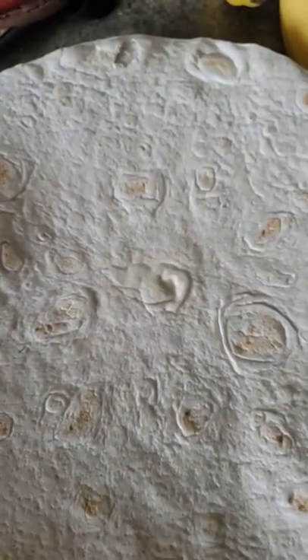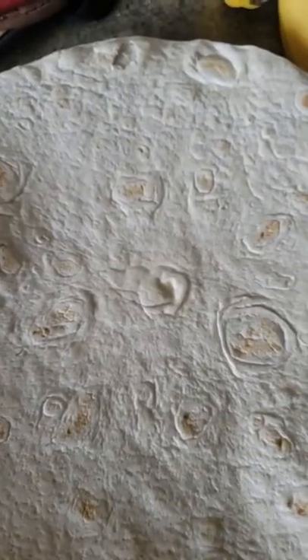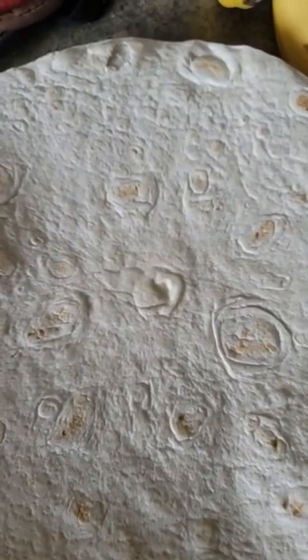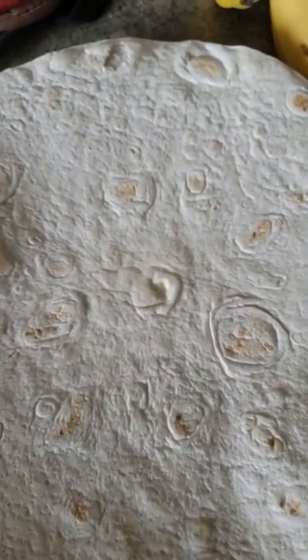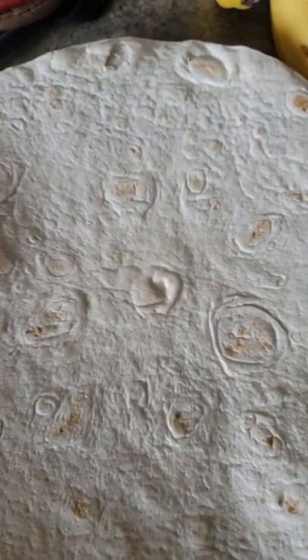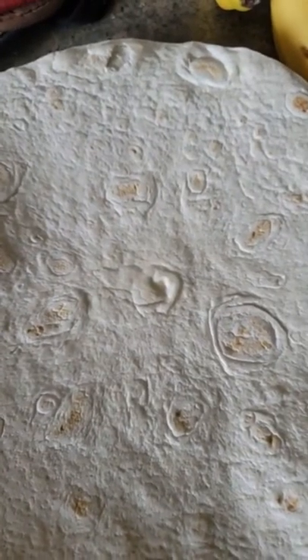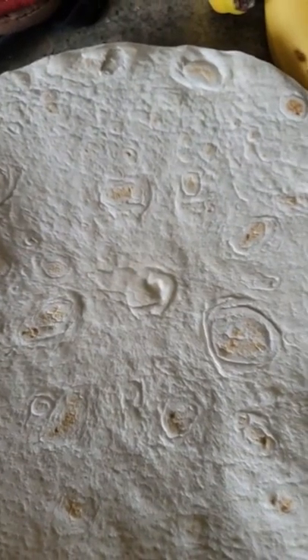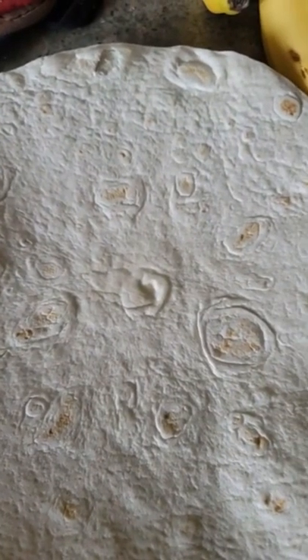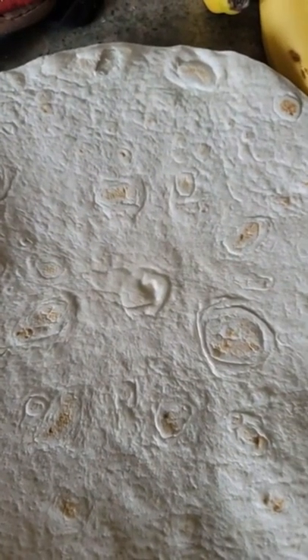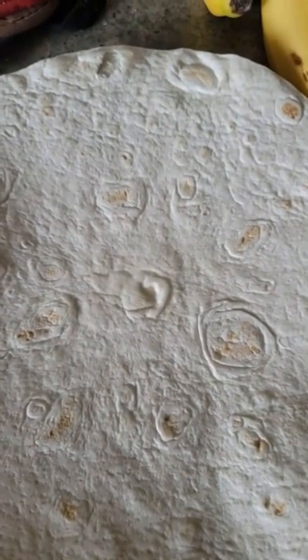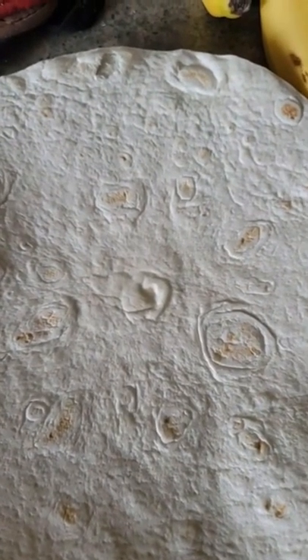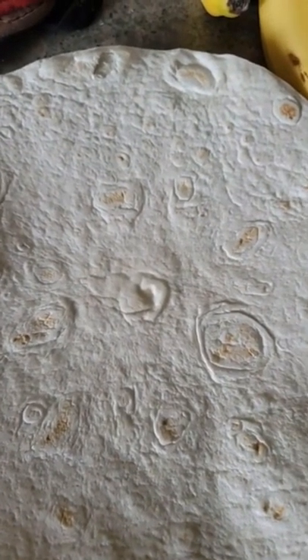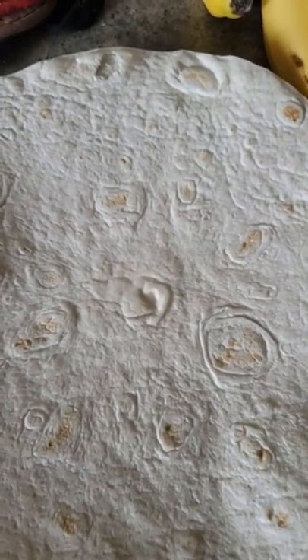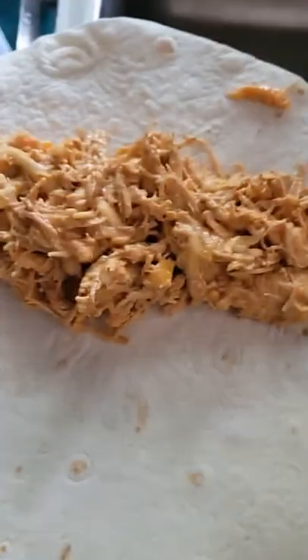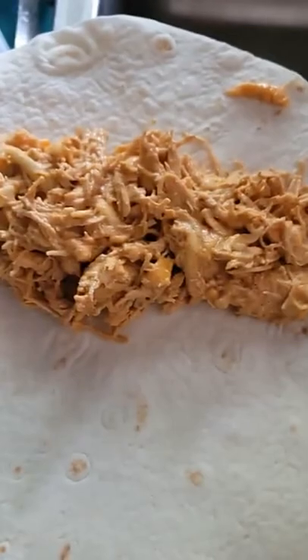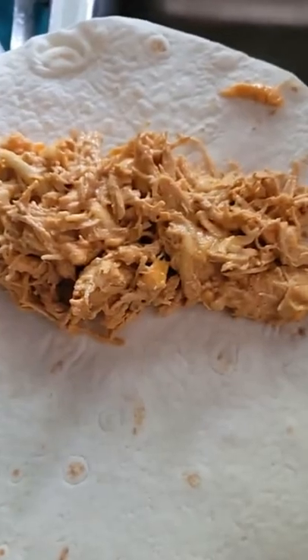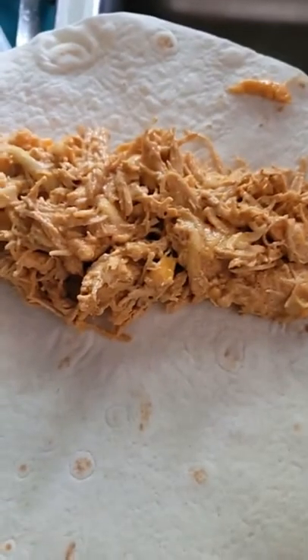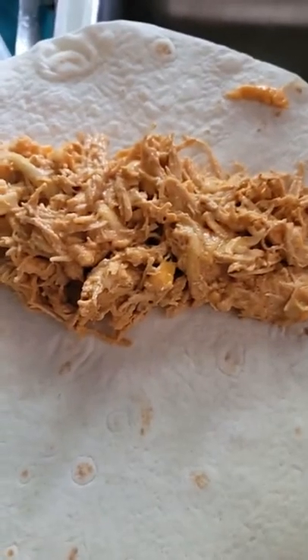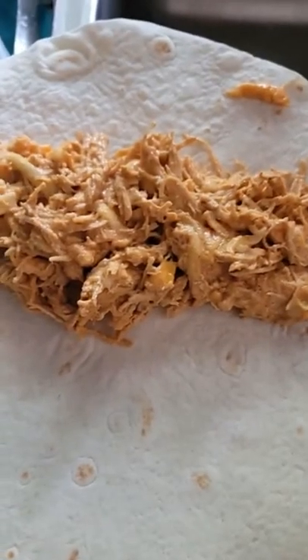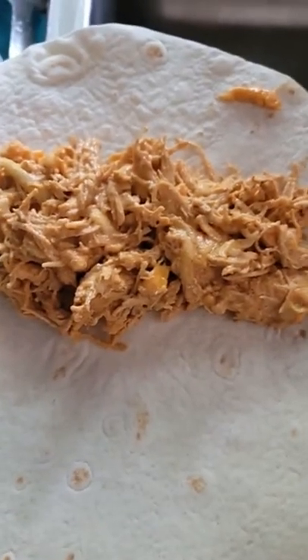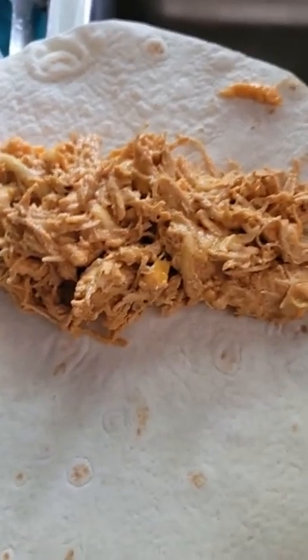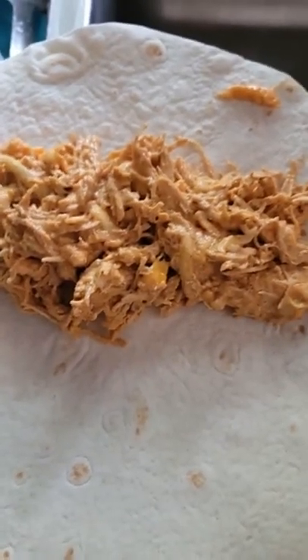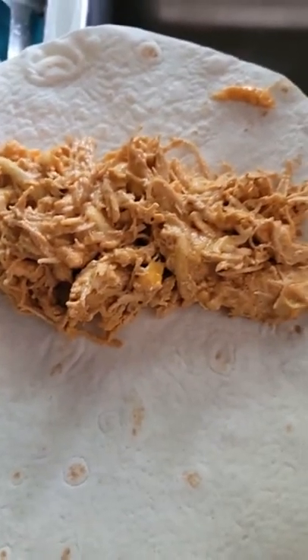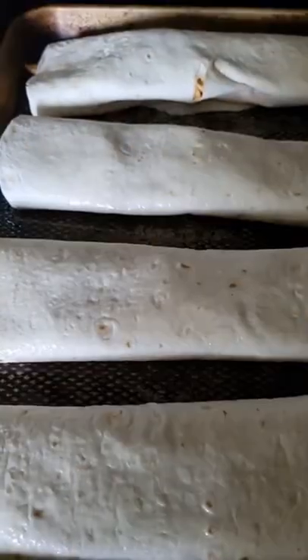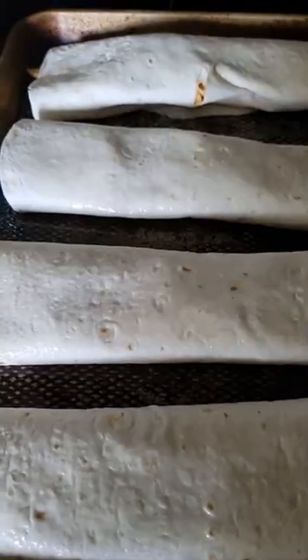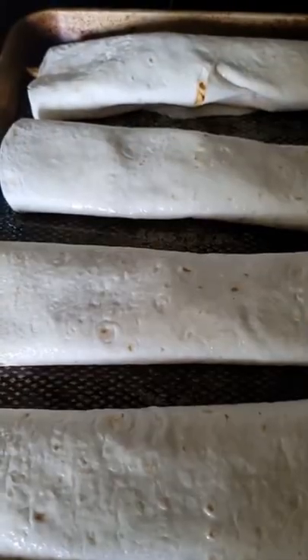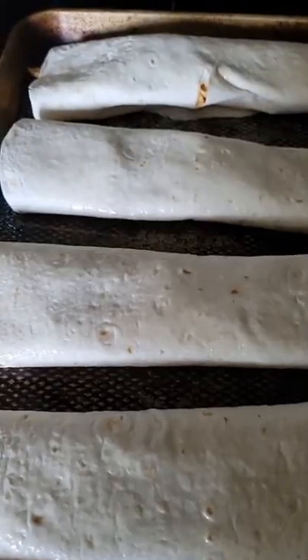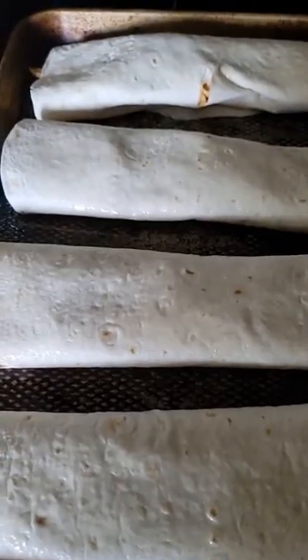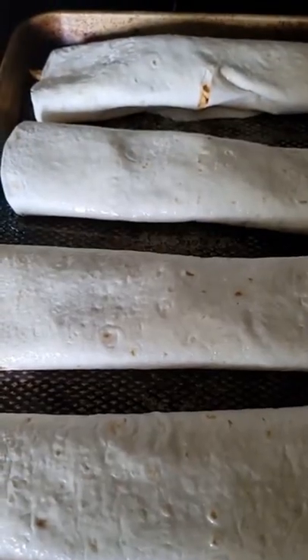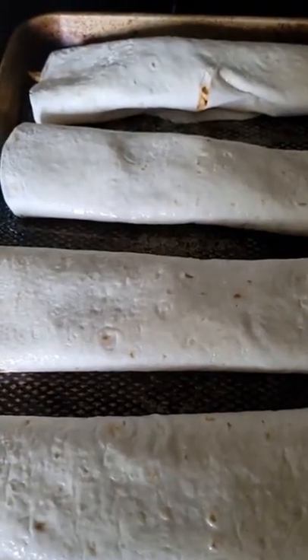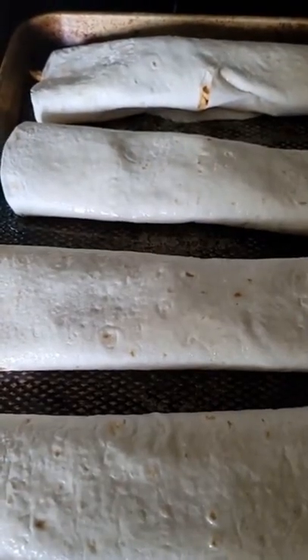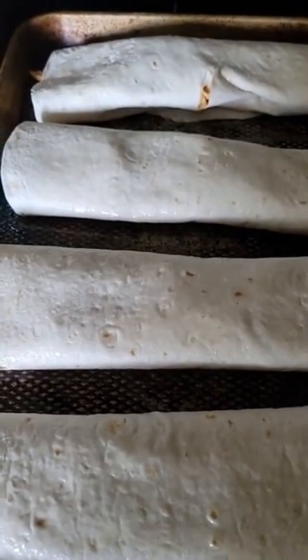Get your tortilla and put the burrito mix on, roll into a burrito, put in the oven for 10 minutes.